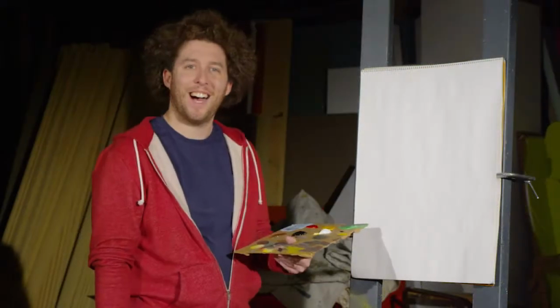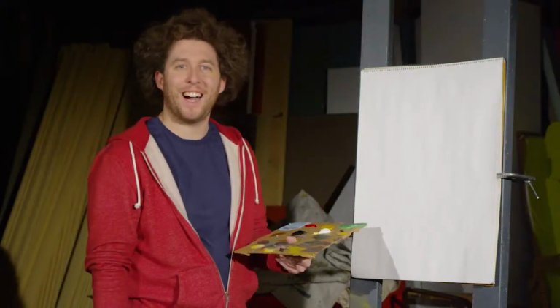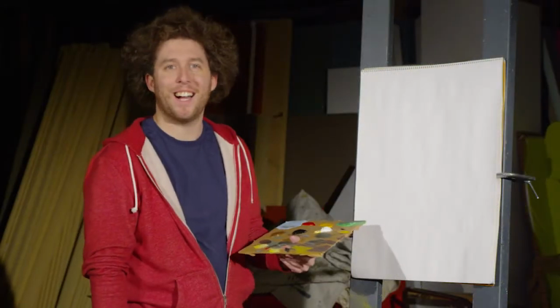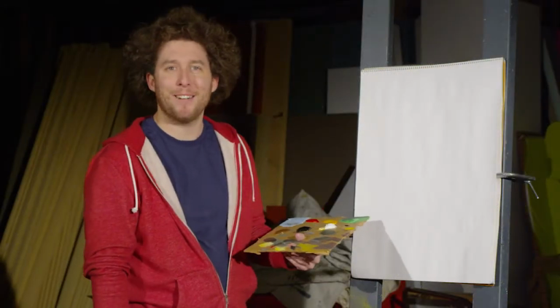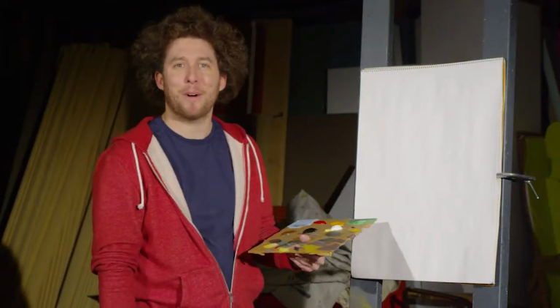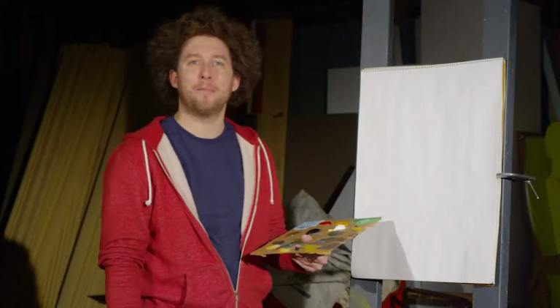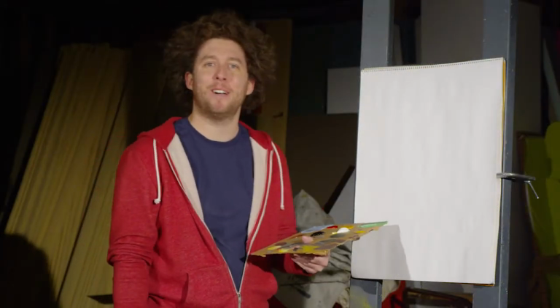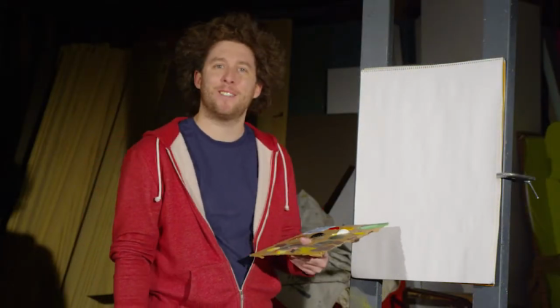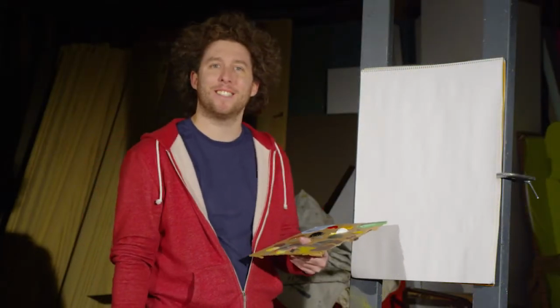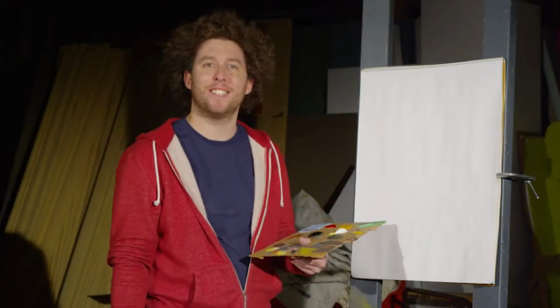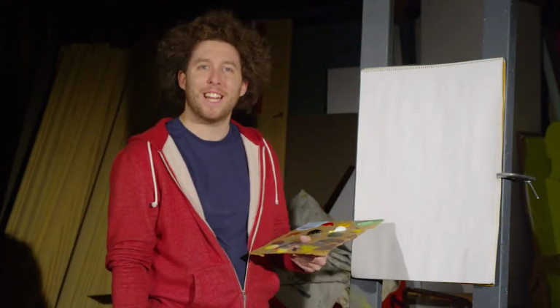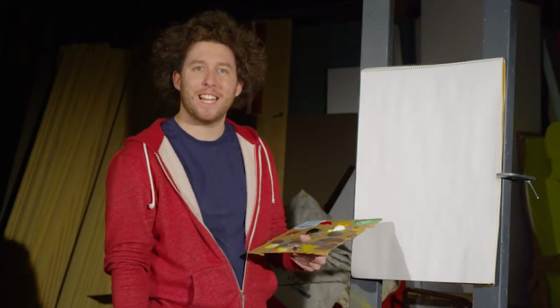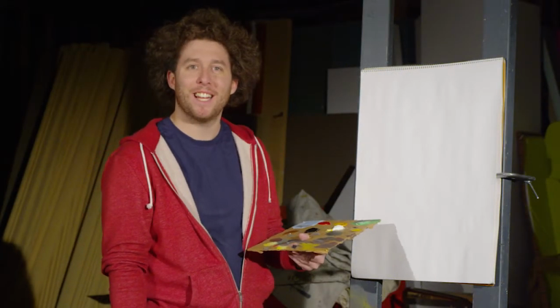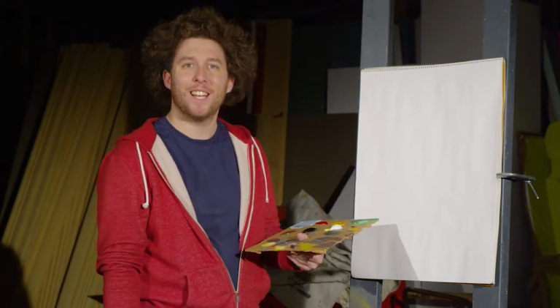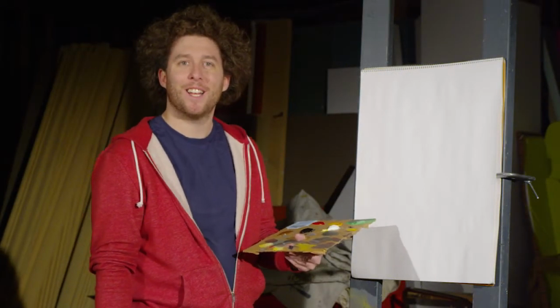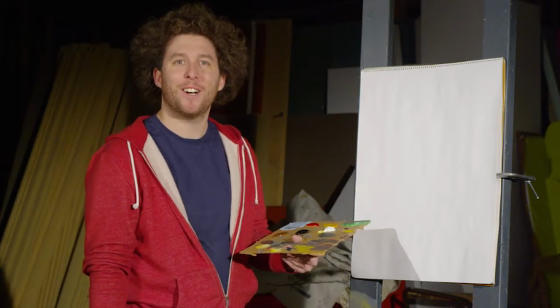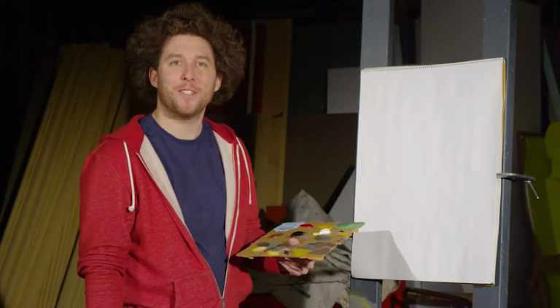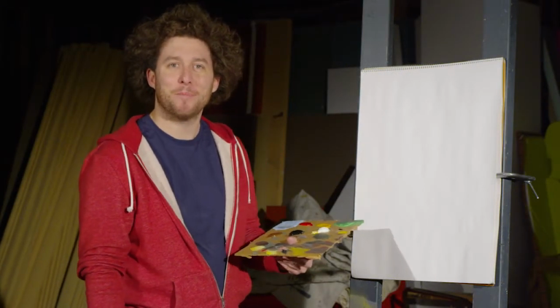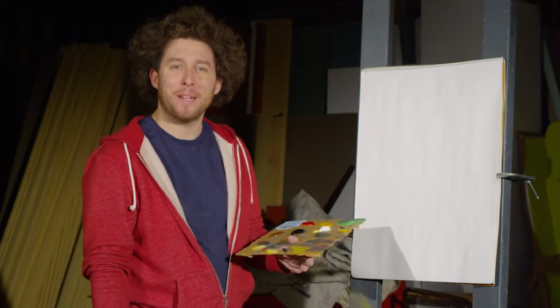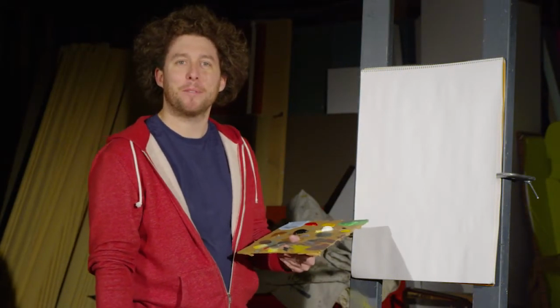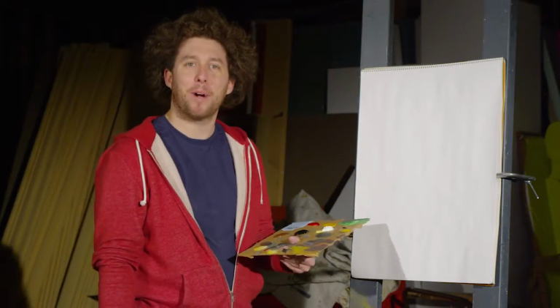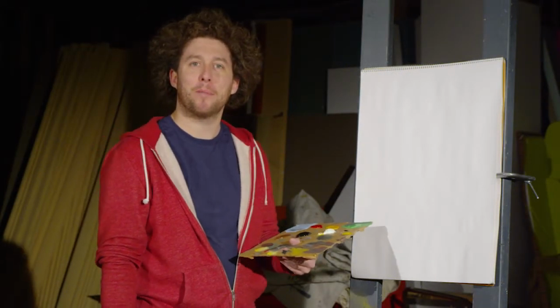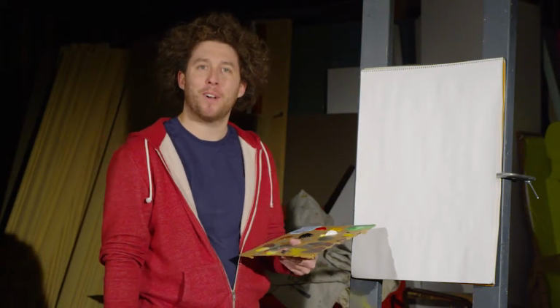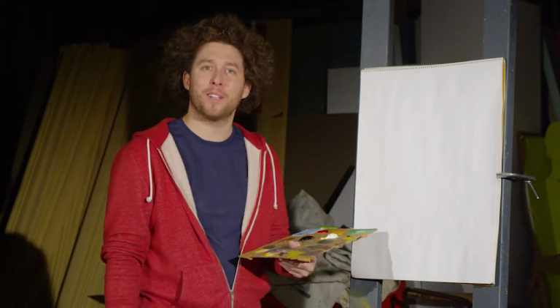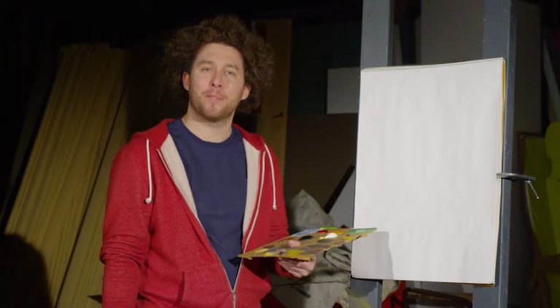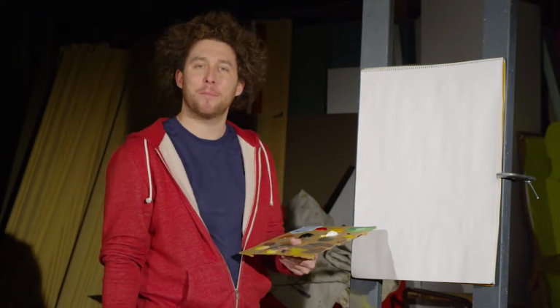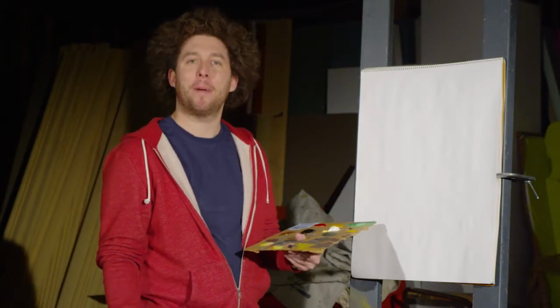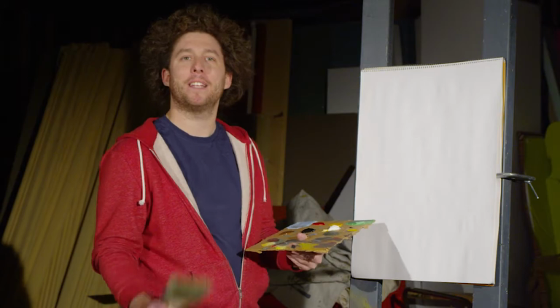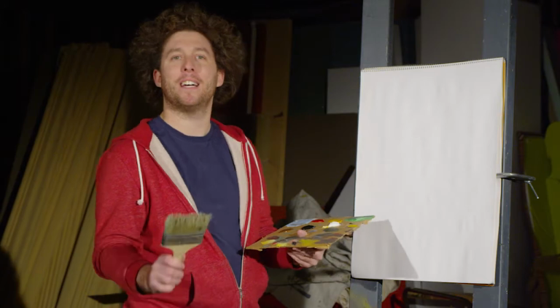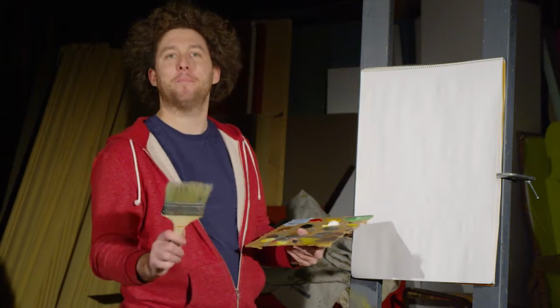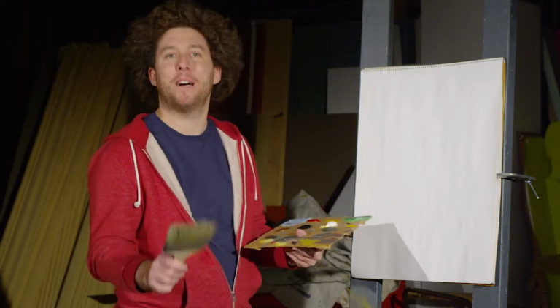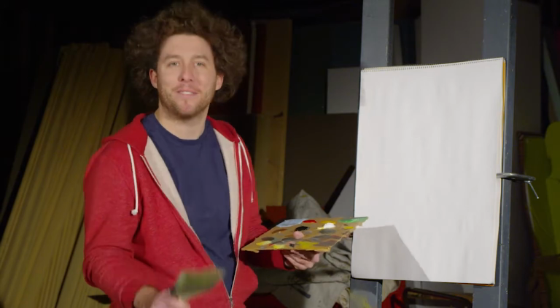Hi, I'm Barbara Ross, and today on Painting with Barbara Ross, we're going to be painting a nice mountain.